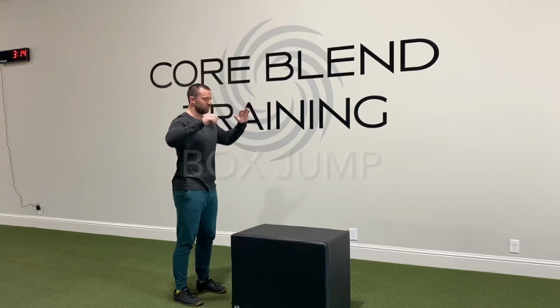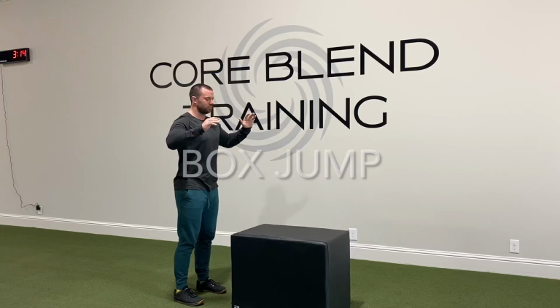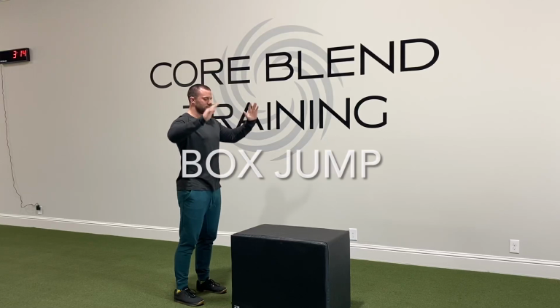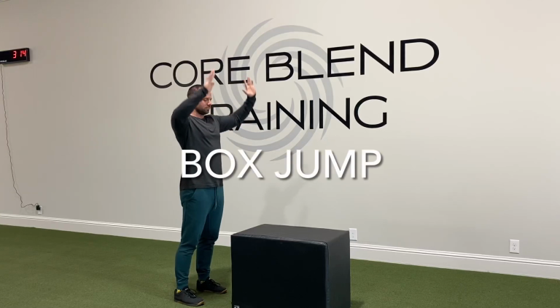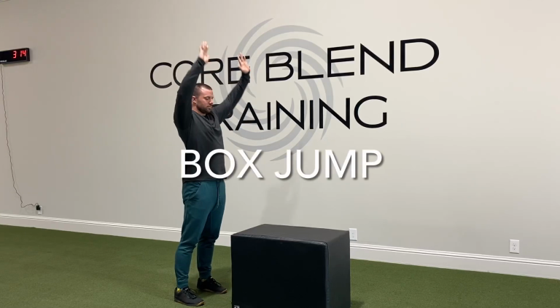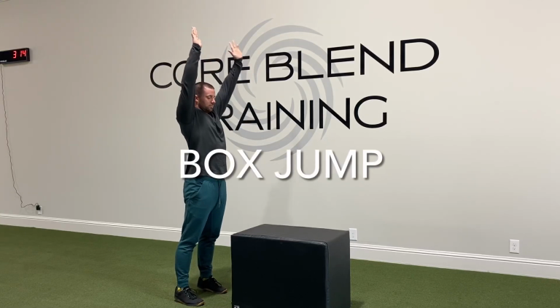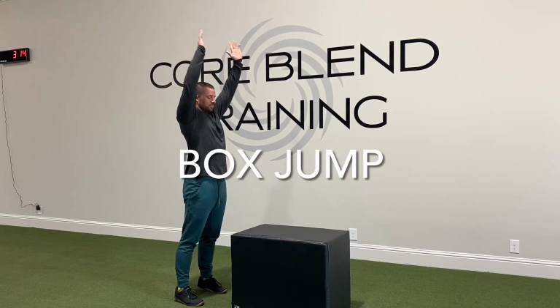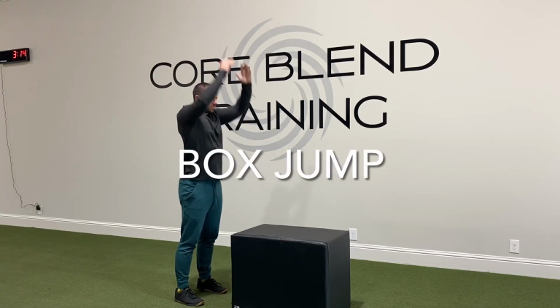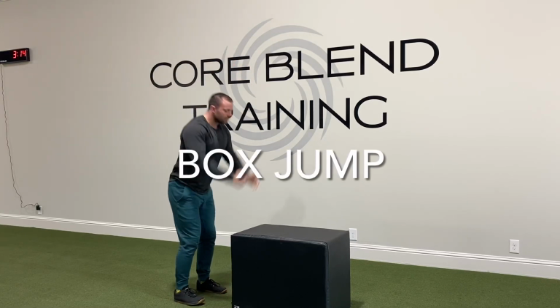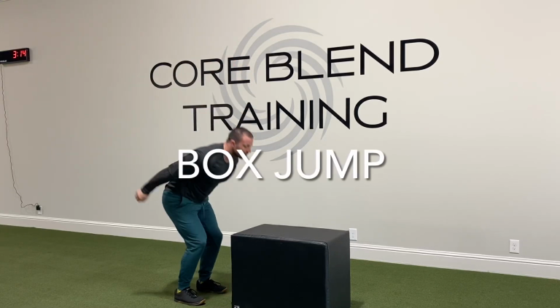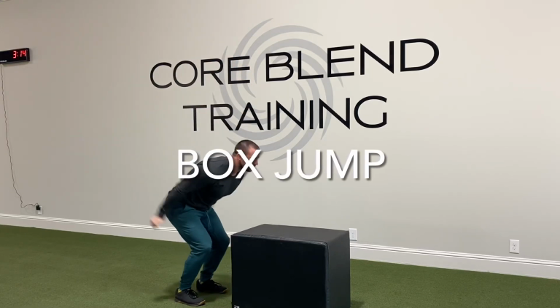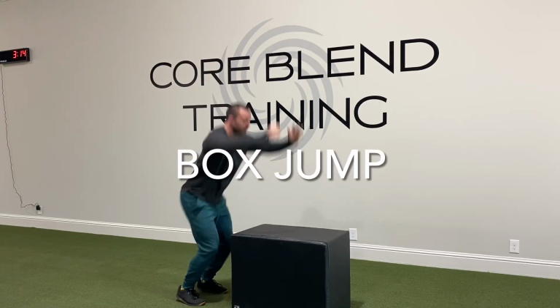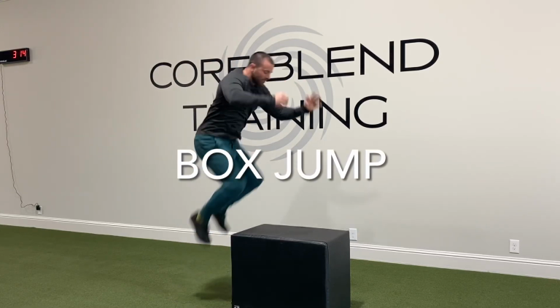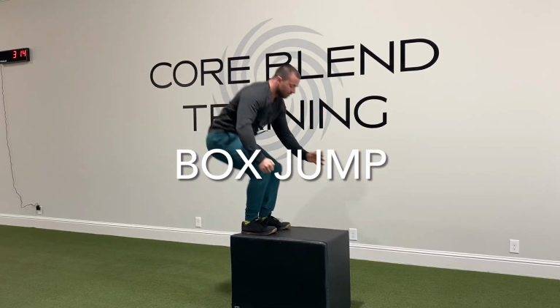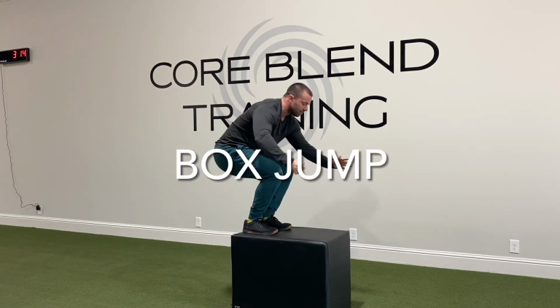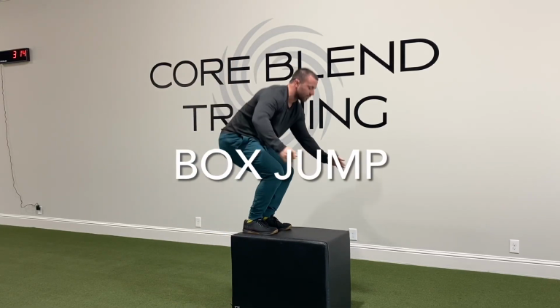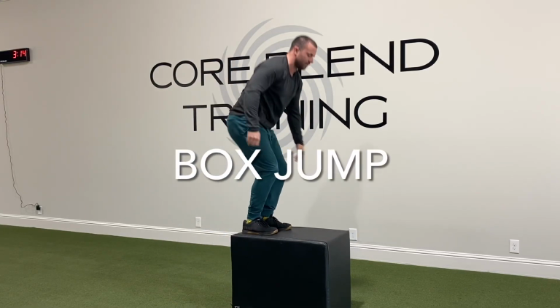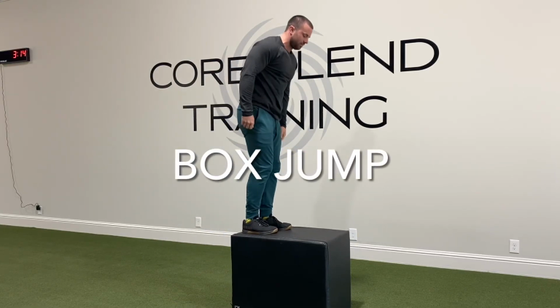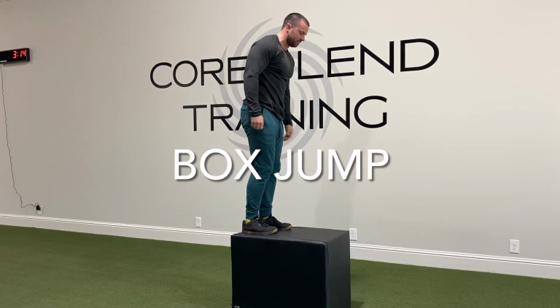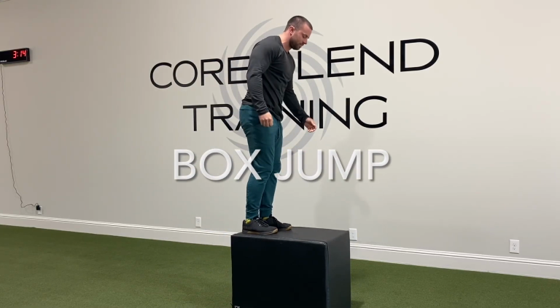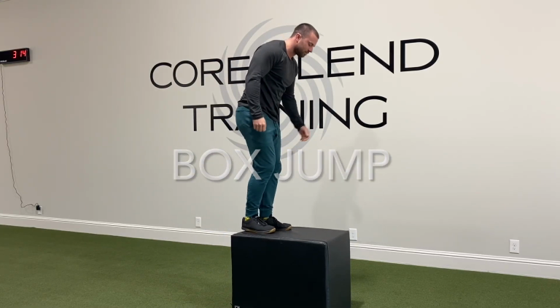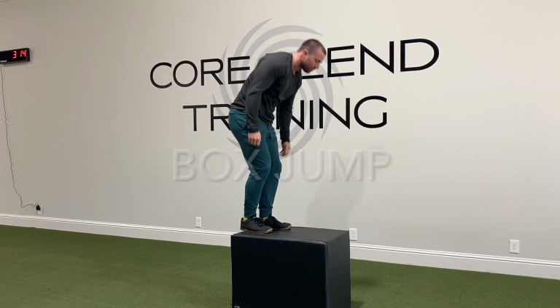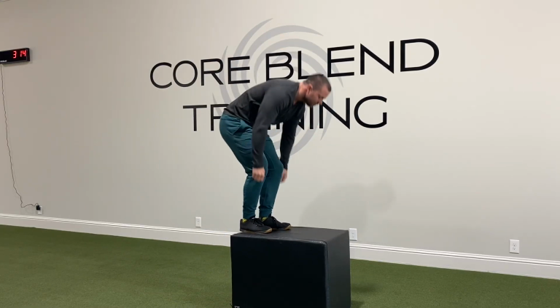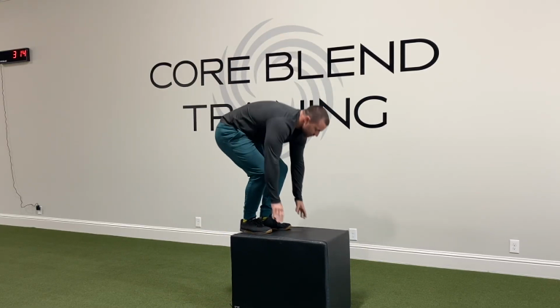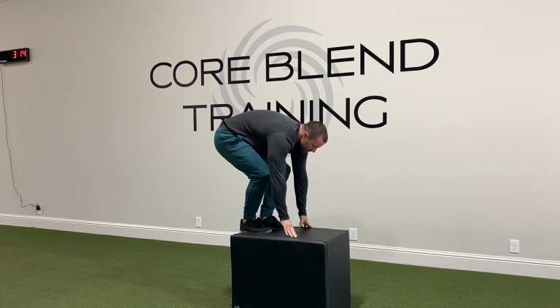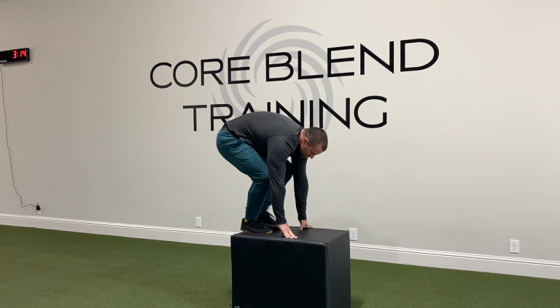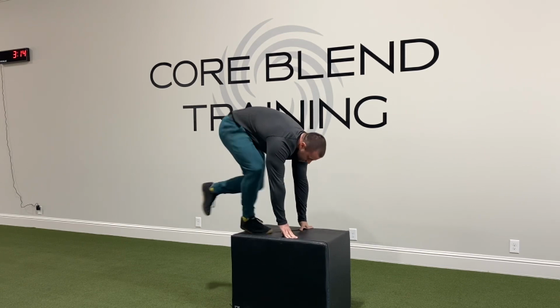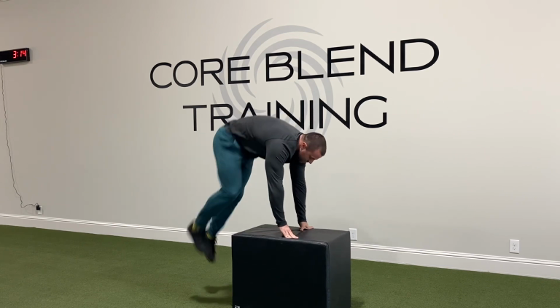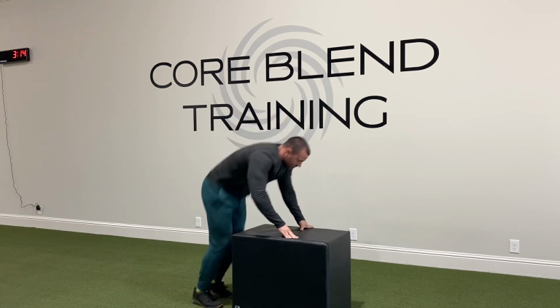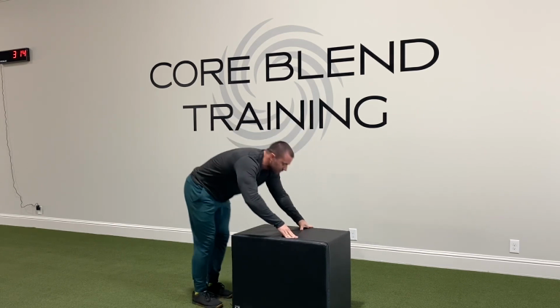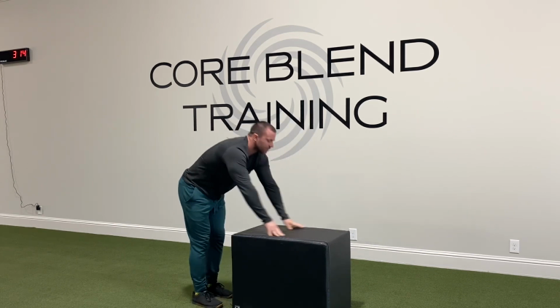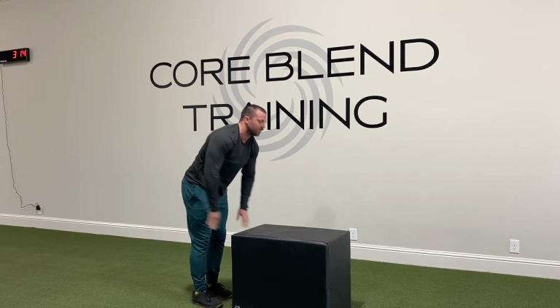This is a box jump. On a box jump, you're going to swing your hands down and then jump up onto the box using that counter movement.